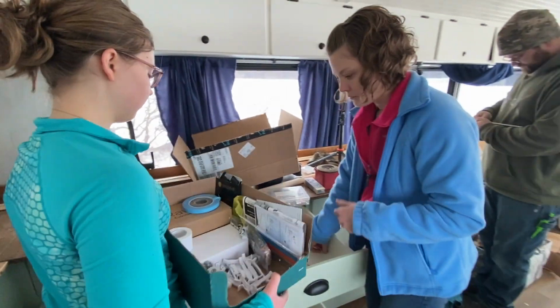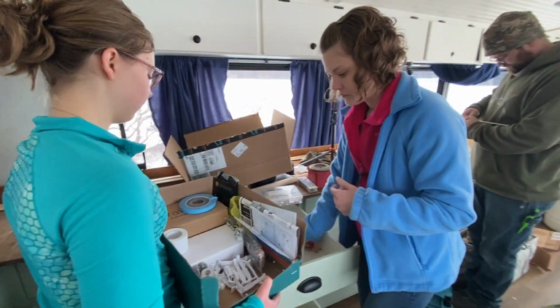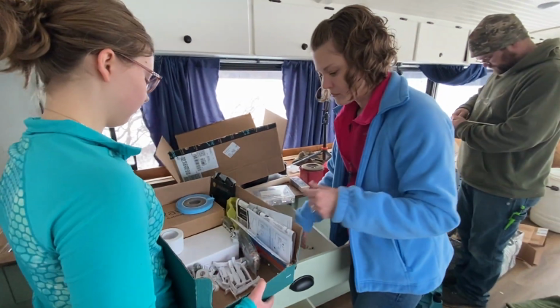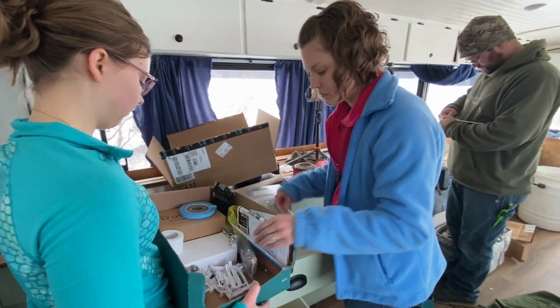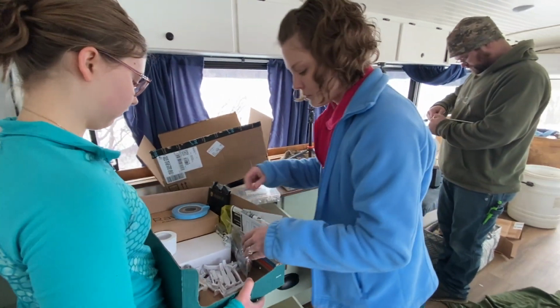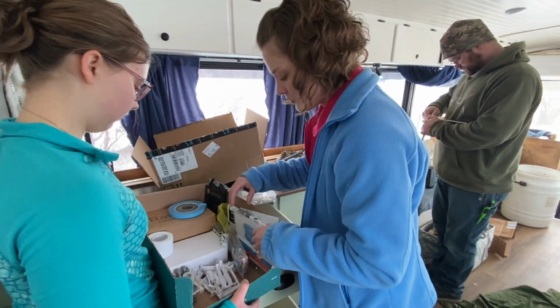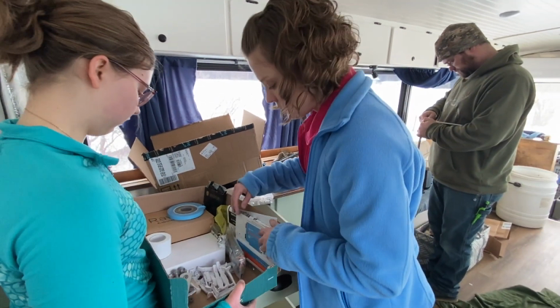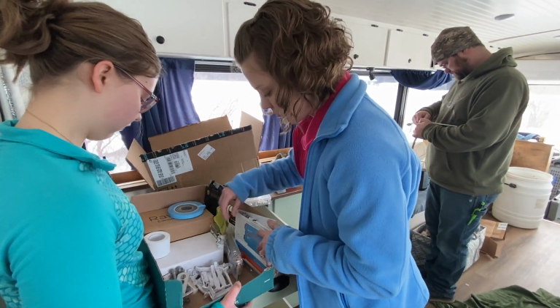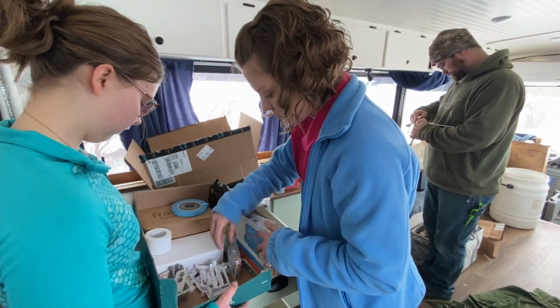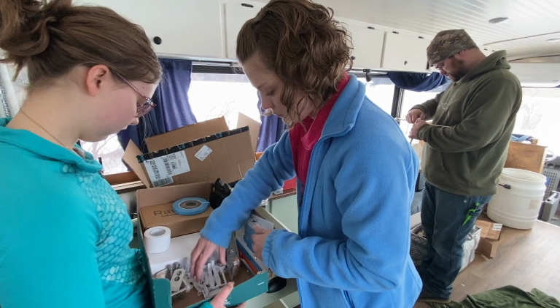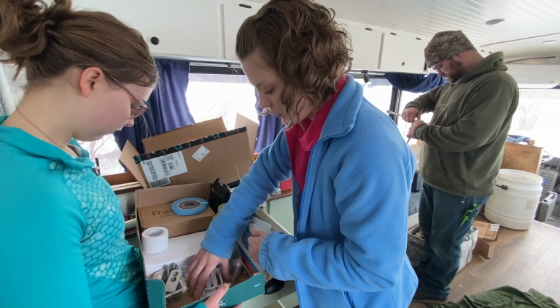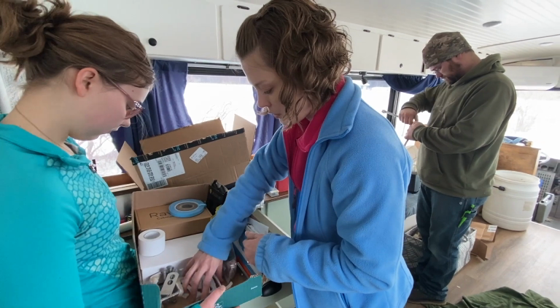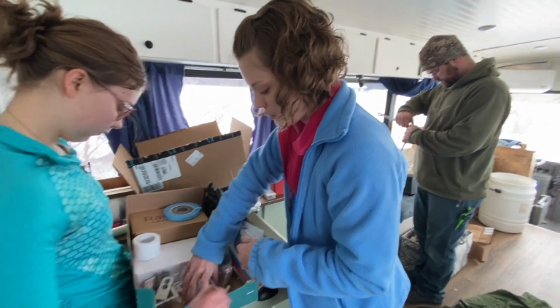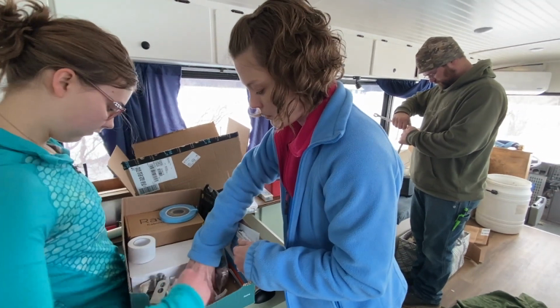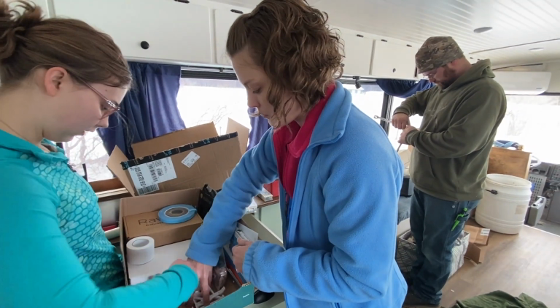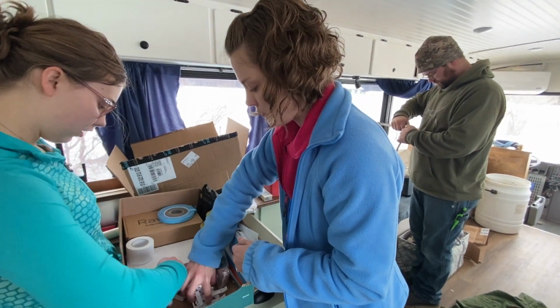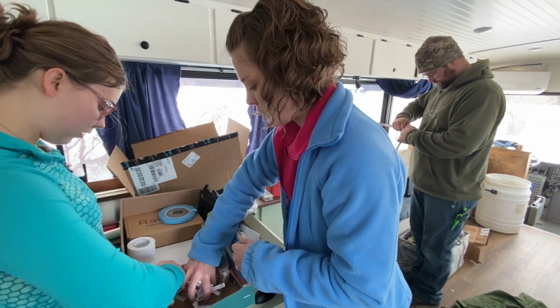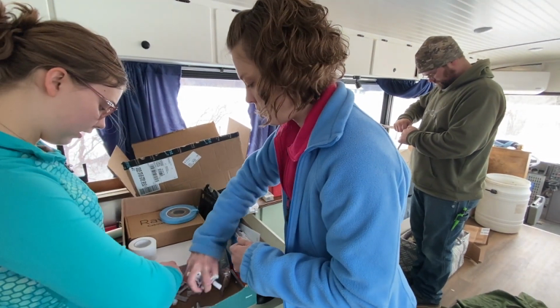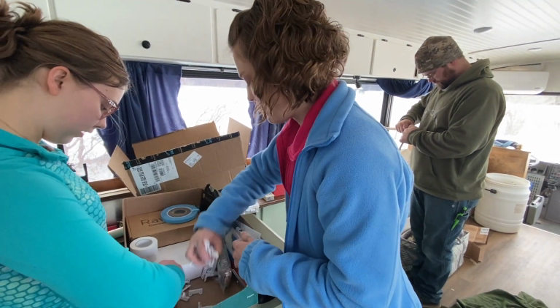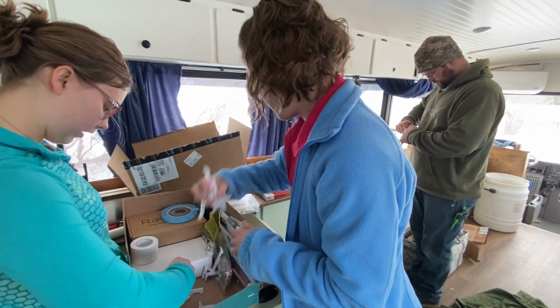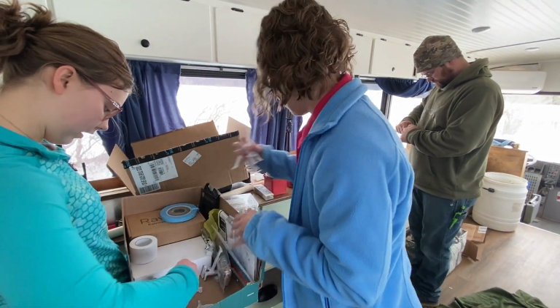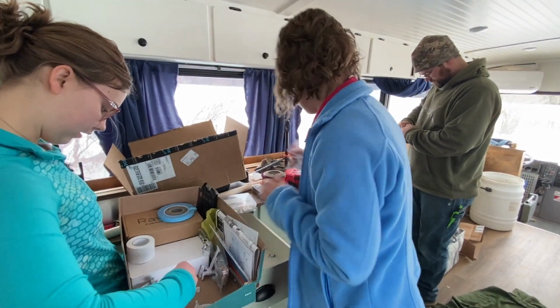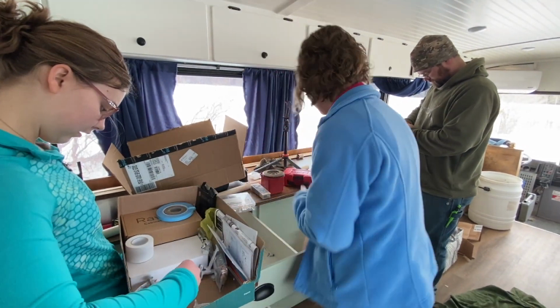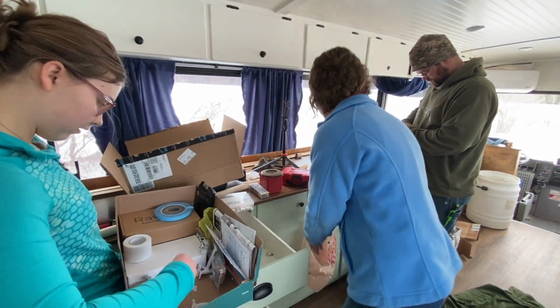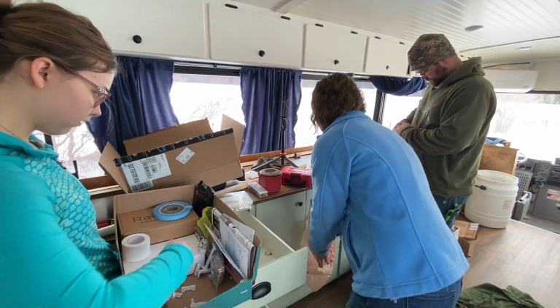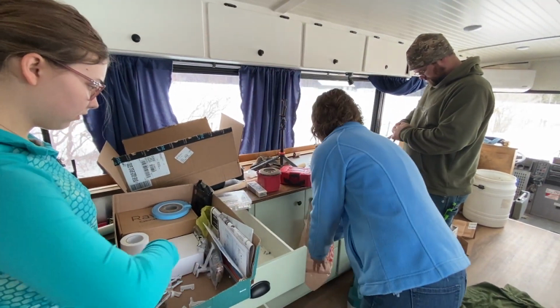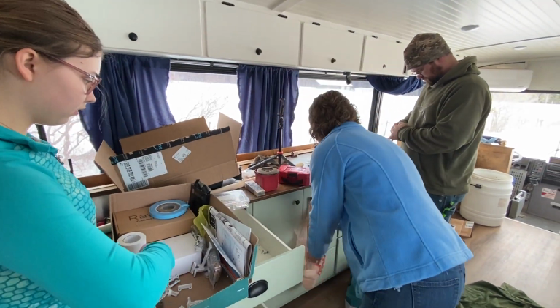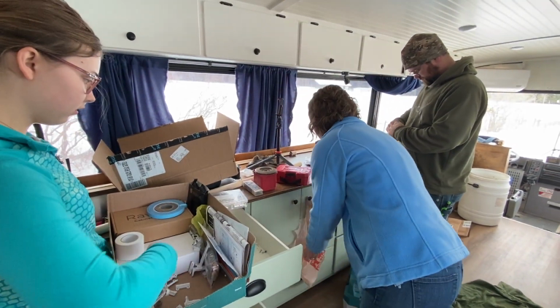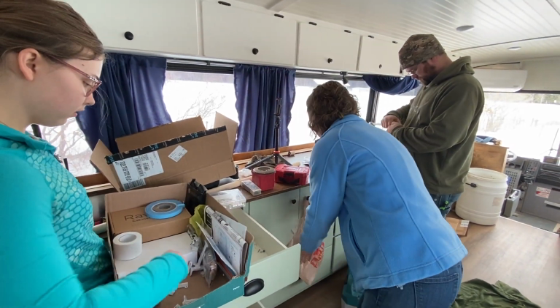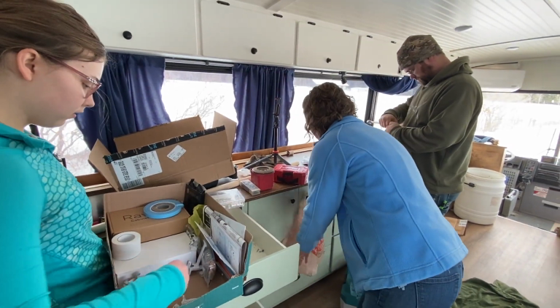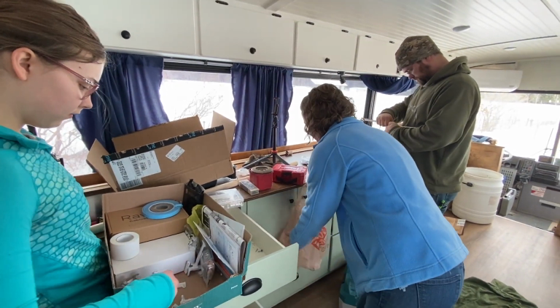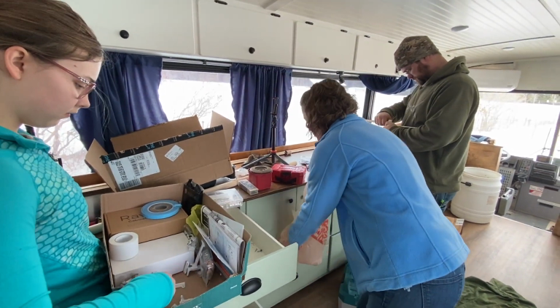Part of moving into the bus is cleaning out all of the tools. Currently they're cleaning out the tools and cleaning up the drawers.